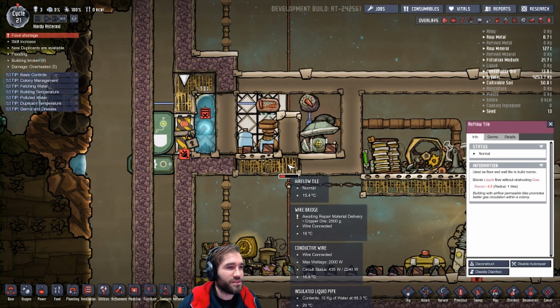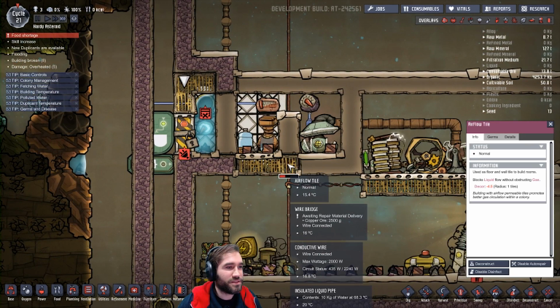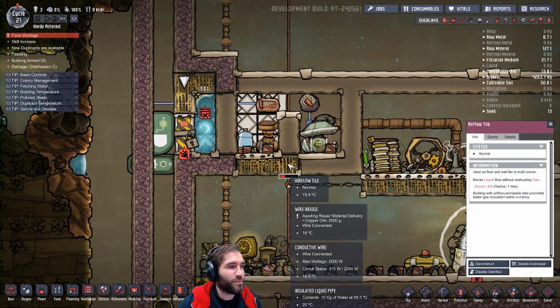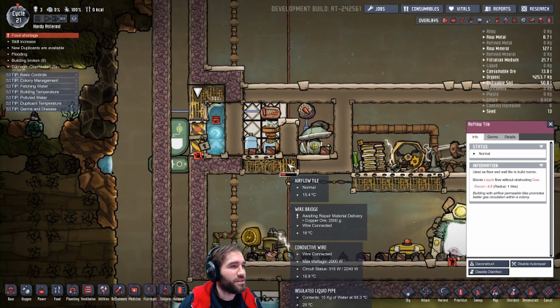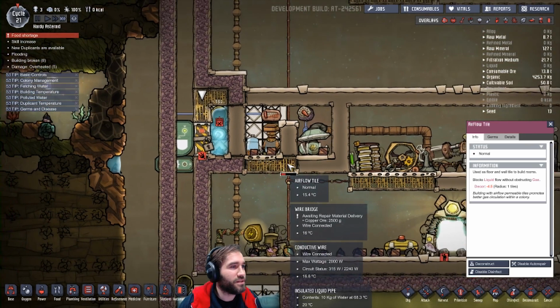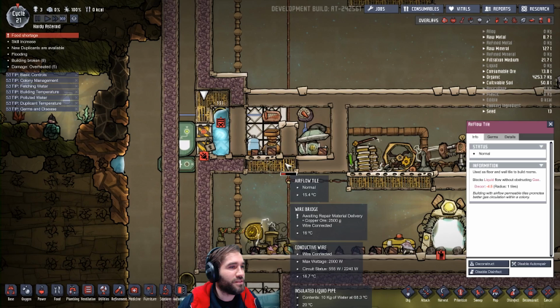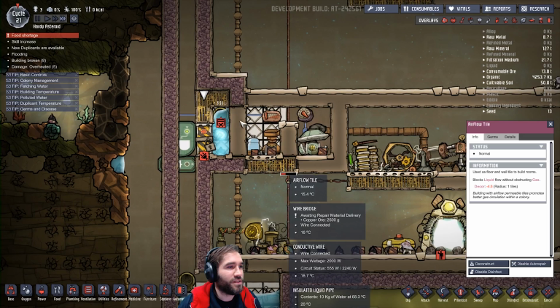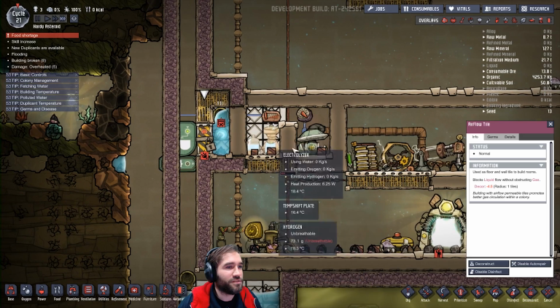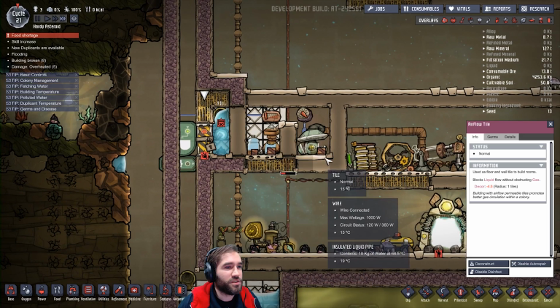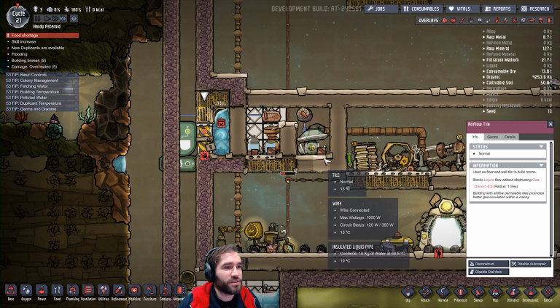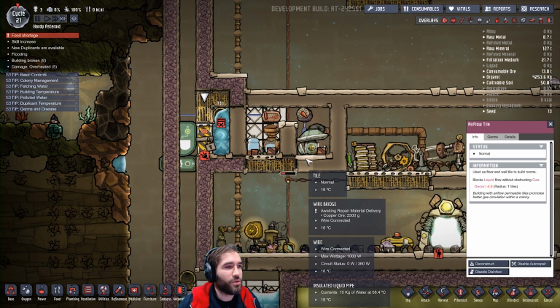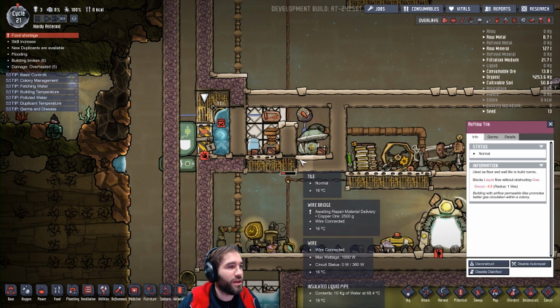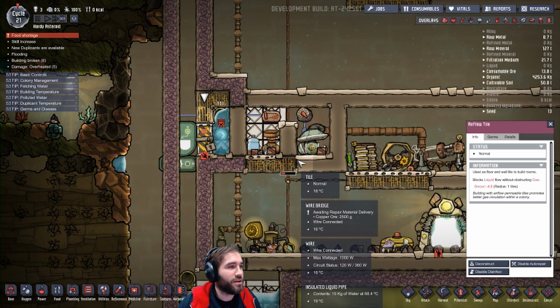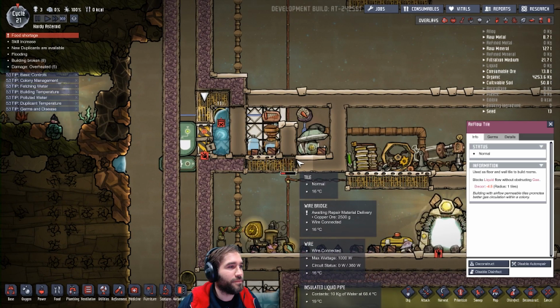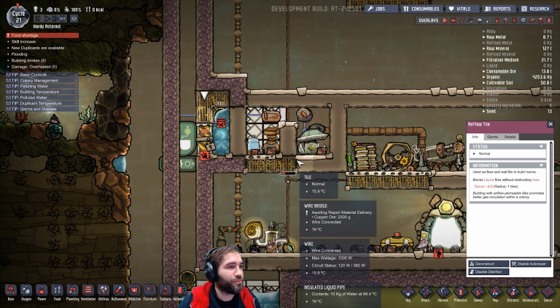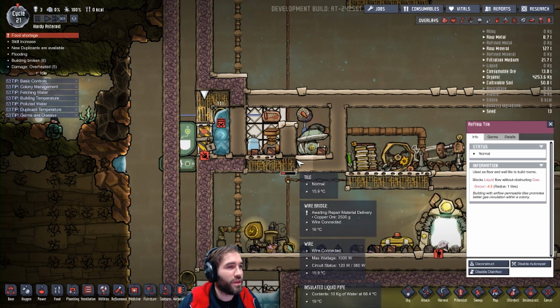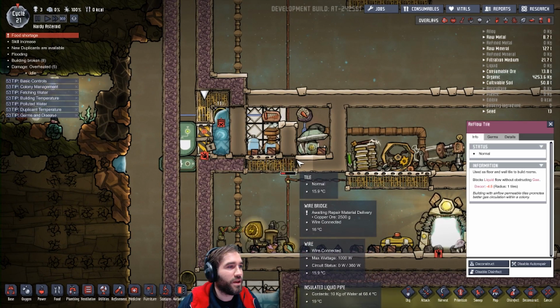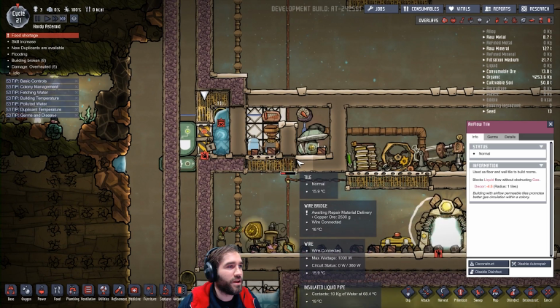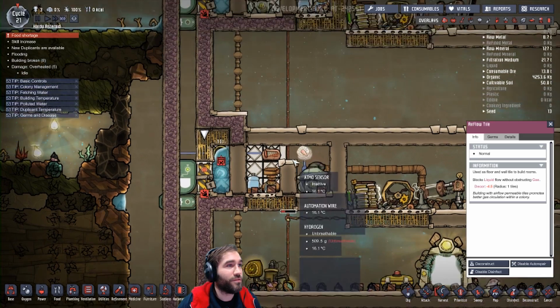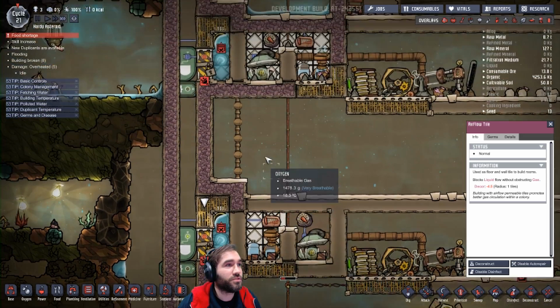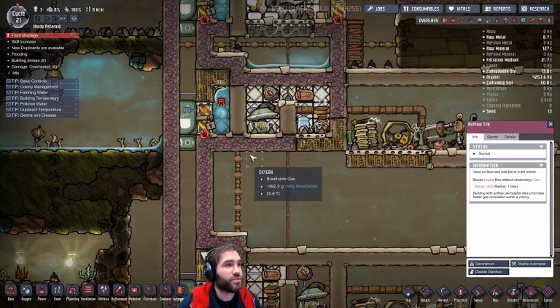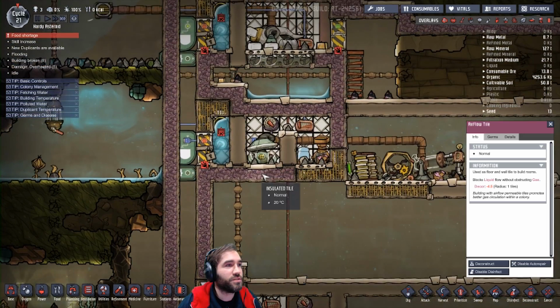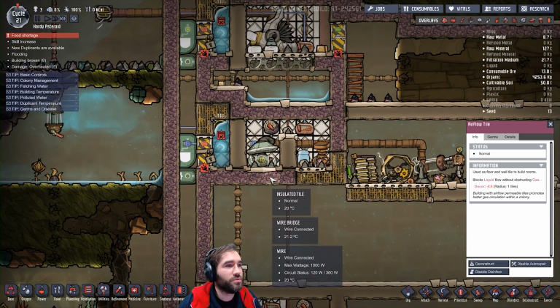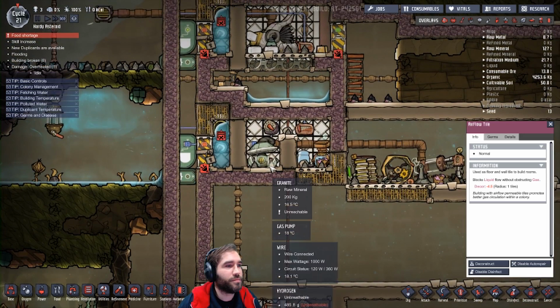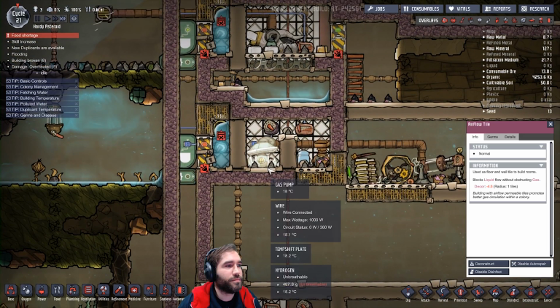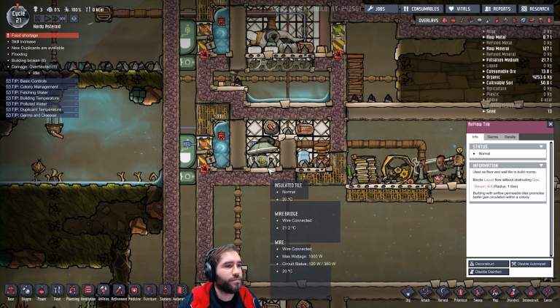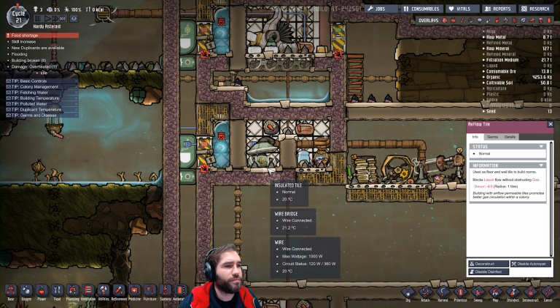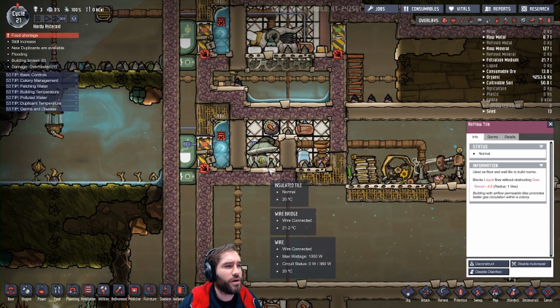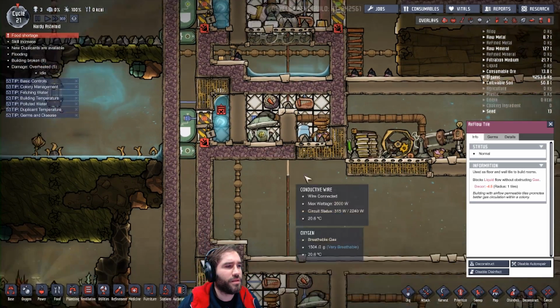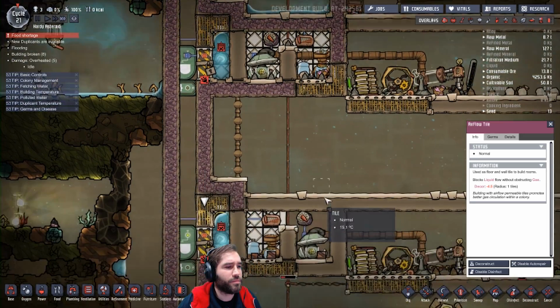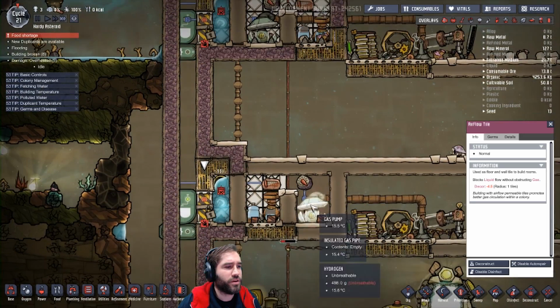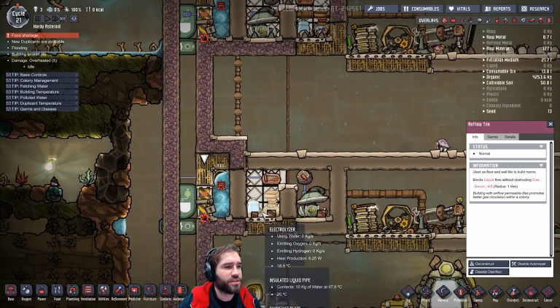So this is basically the finished version. I quite like it. And we've also tried to cool a polymer press.